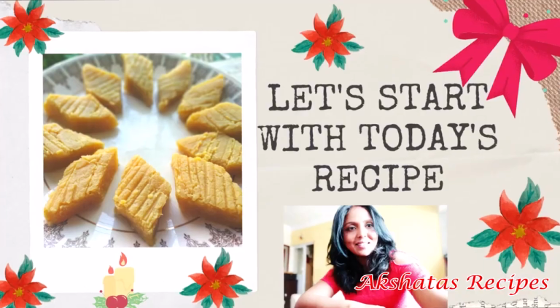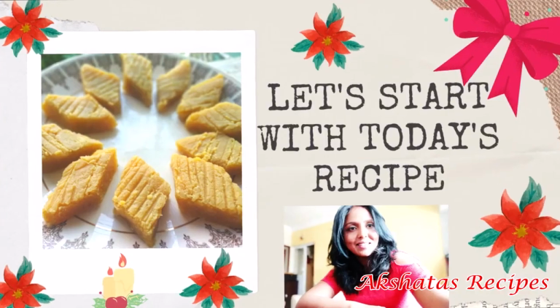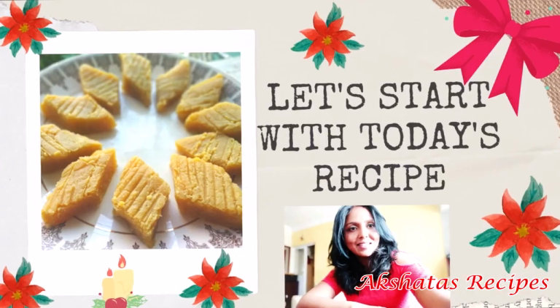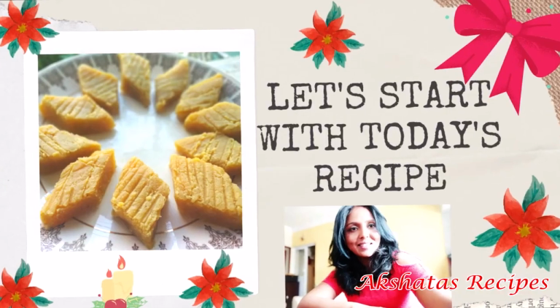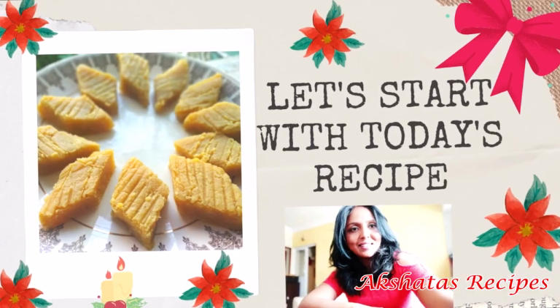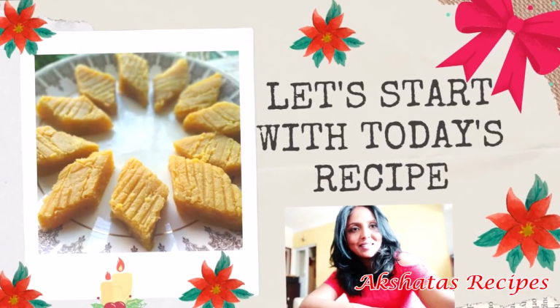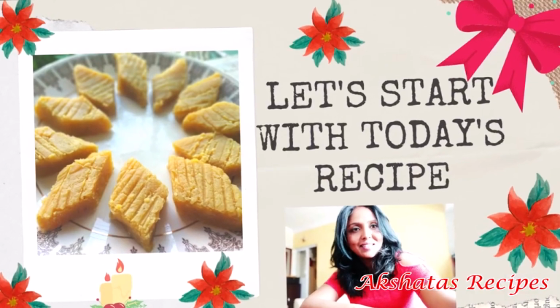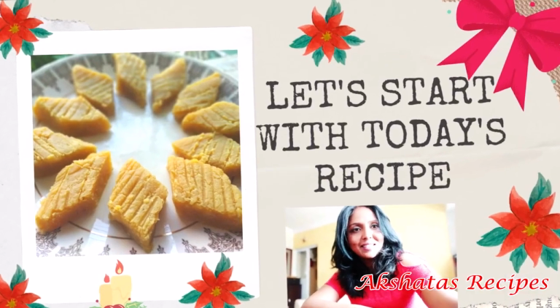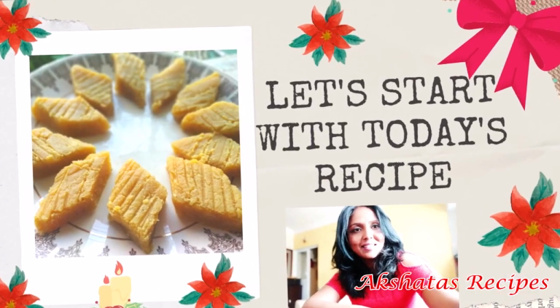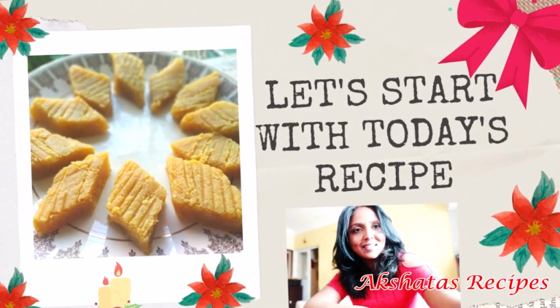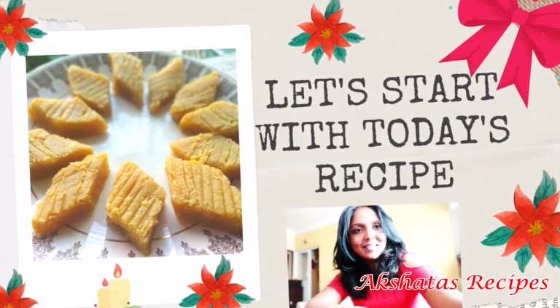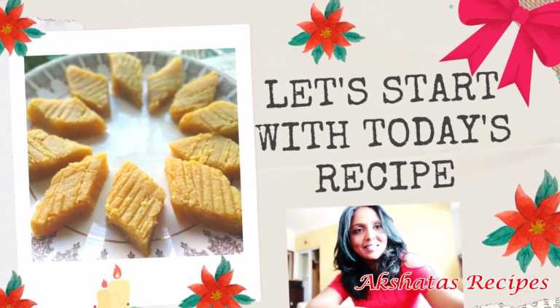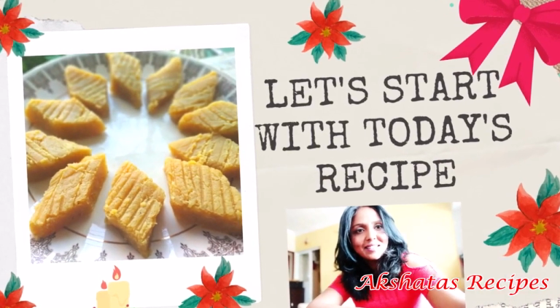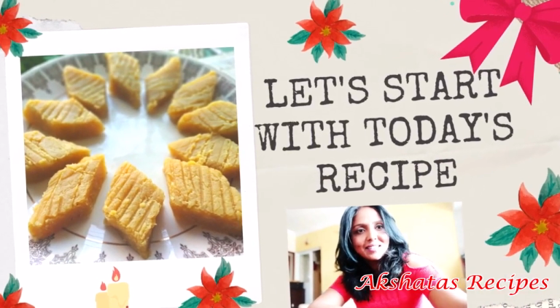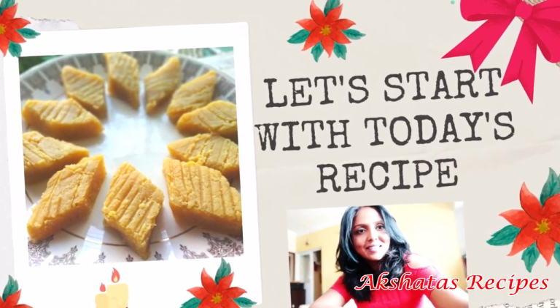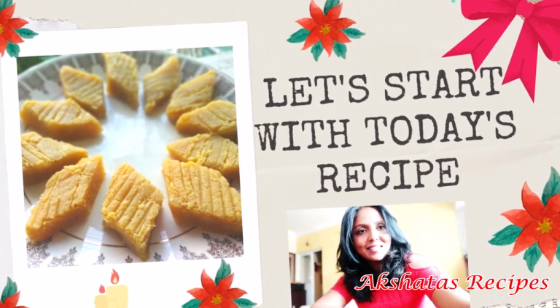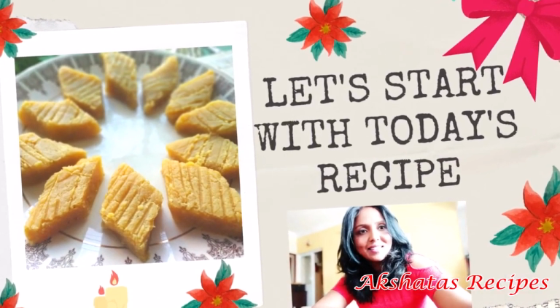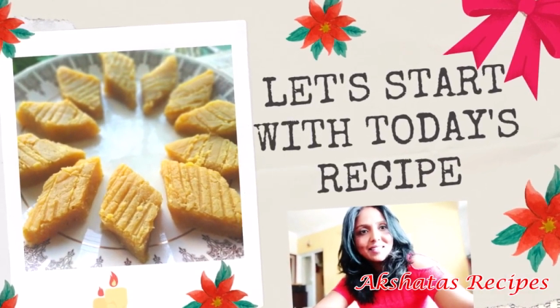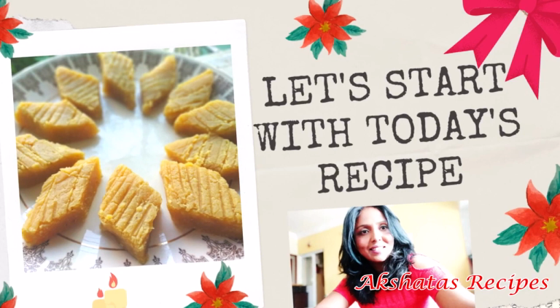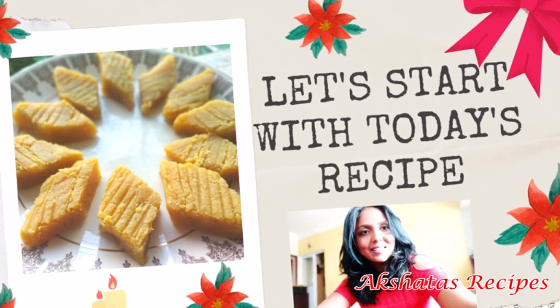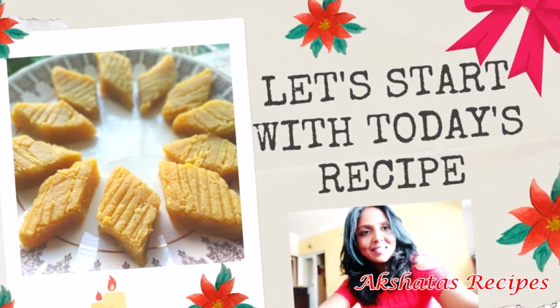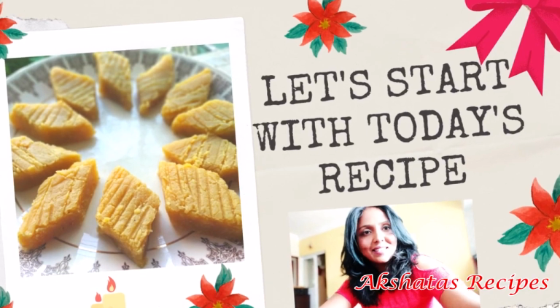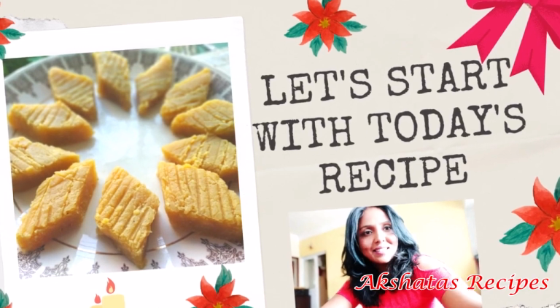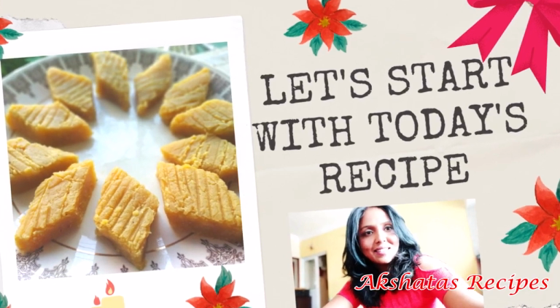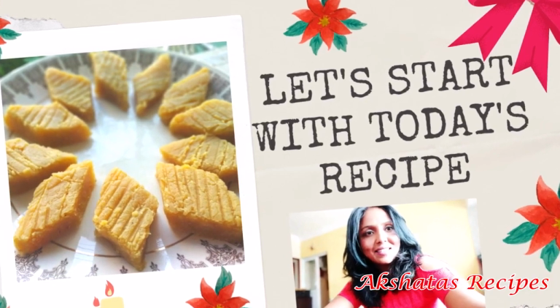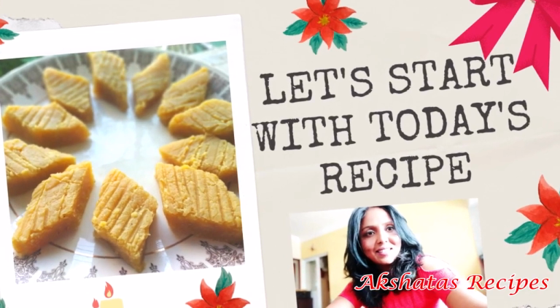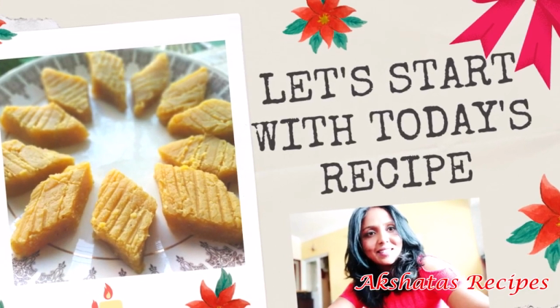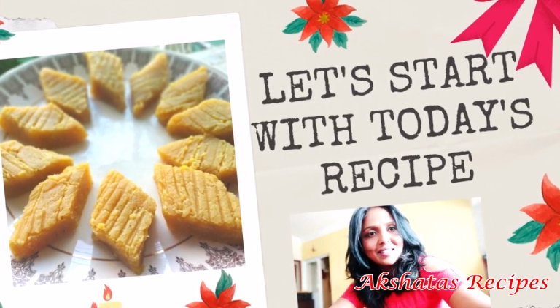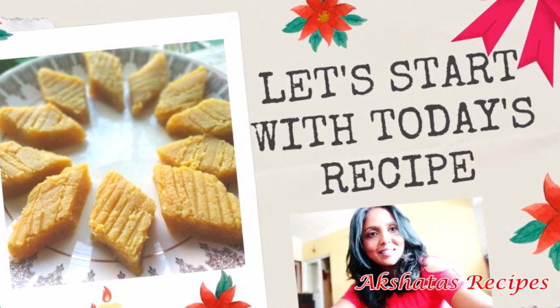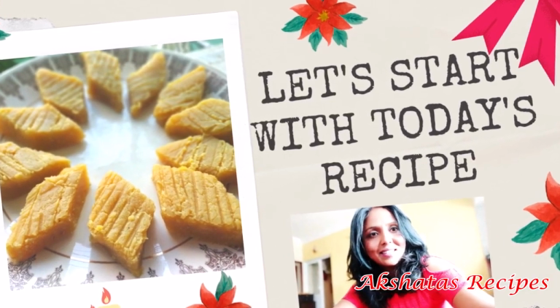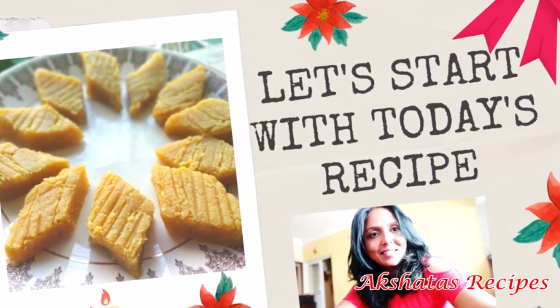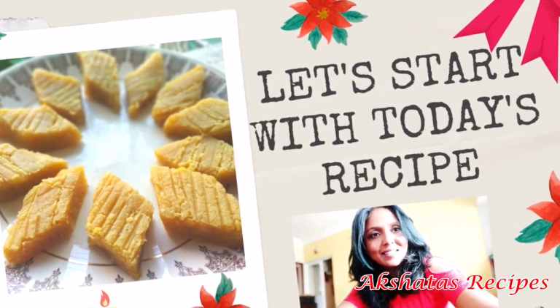Hello friends, let's start with today's lovely chana dos recipe.